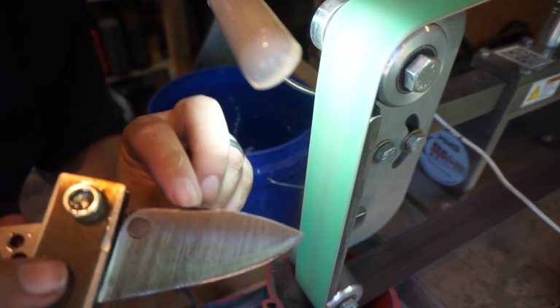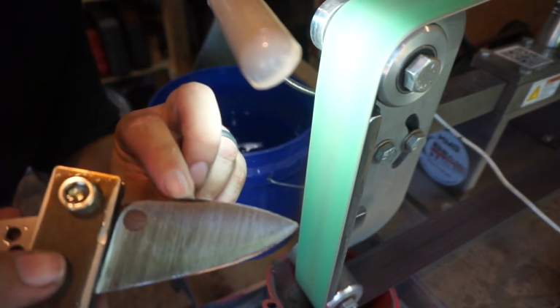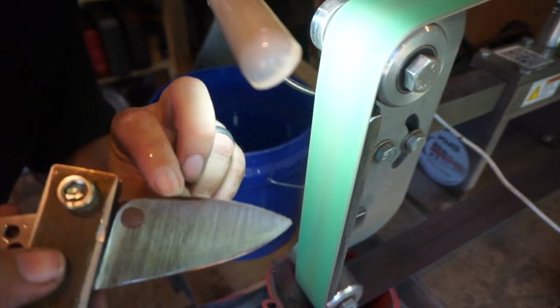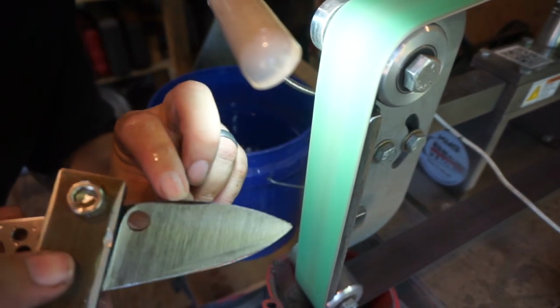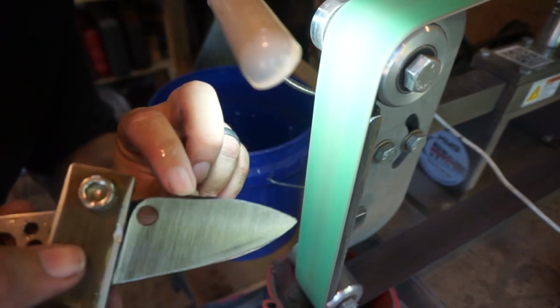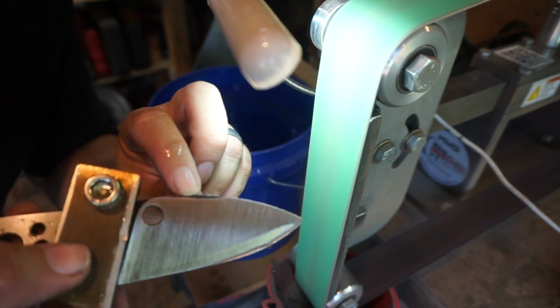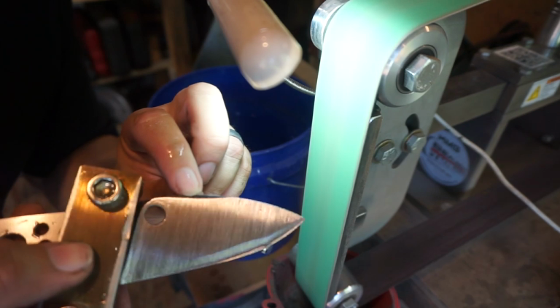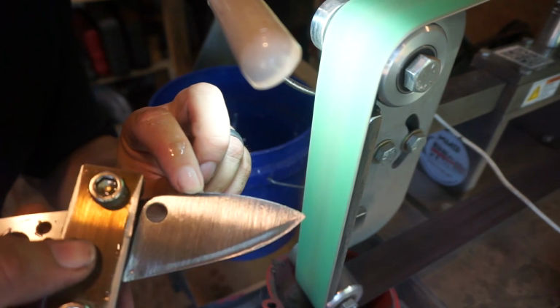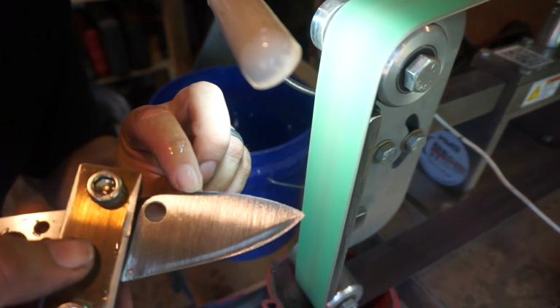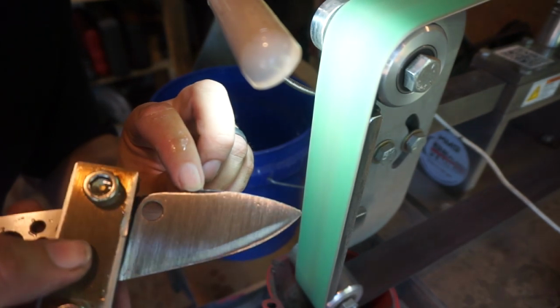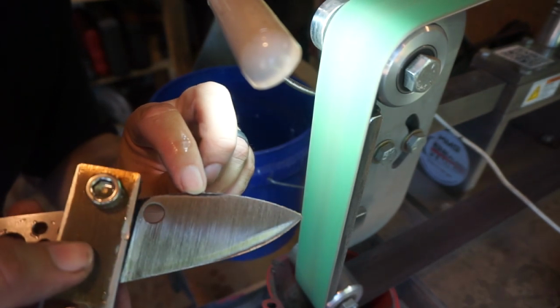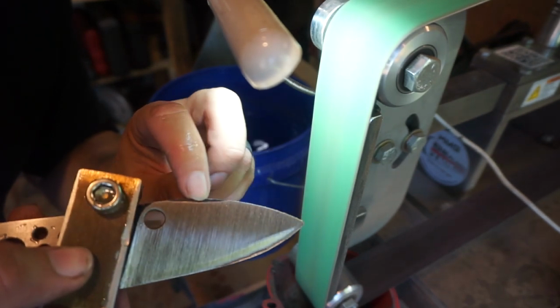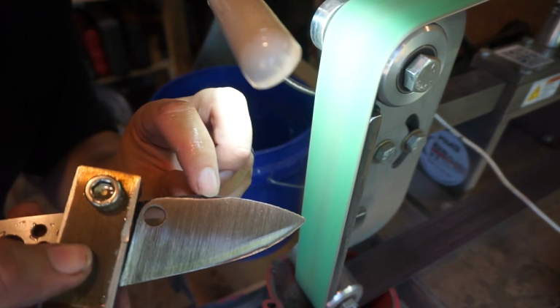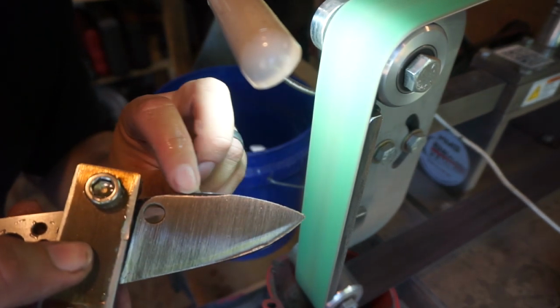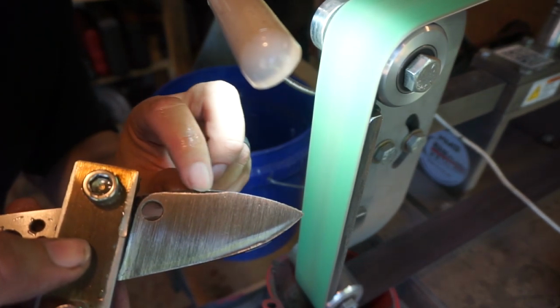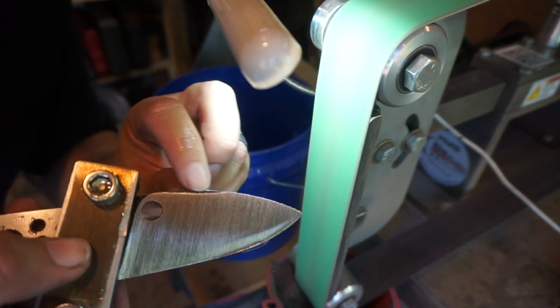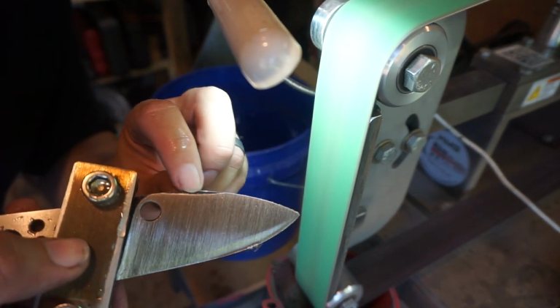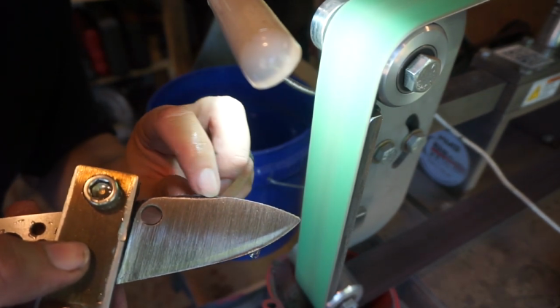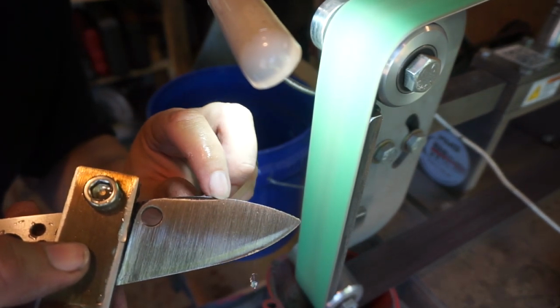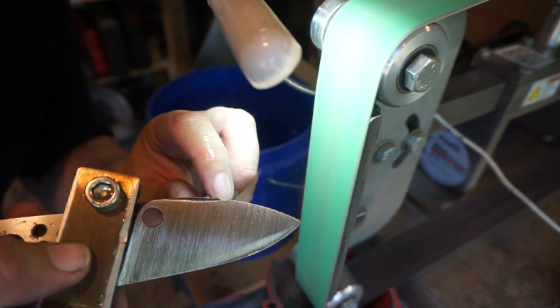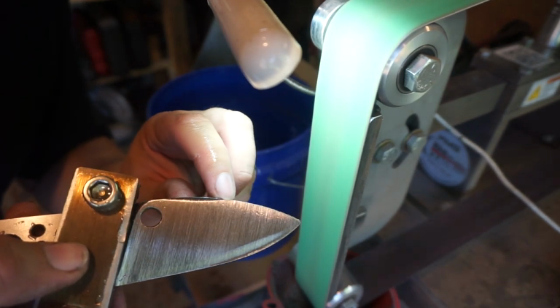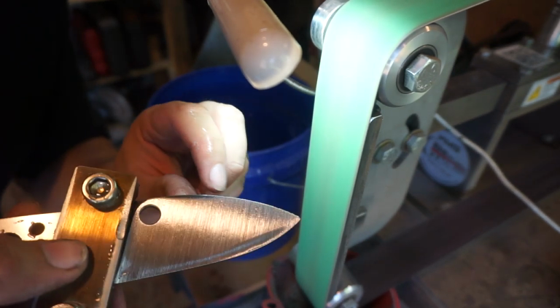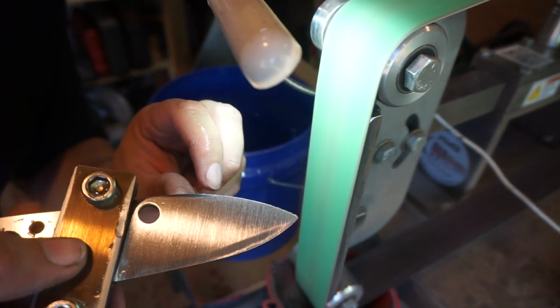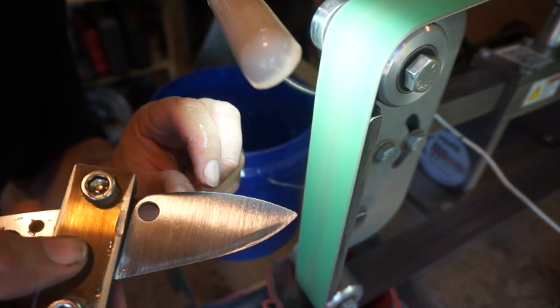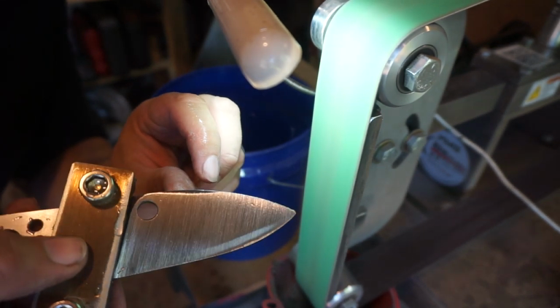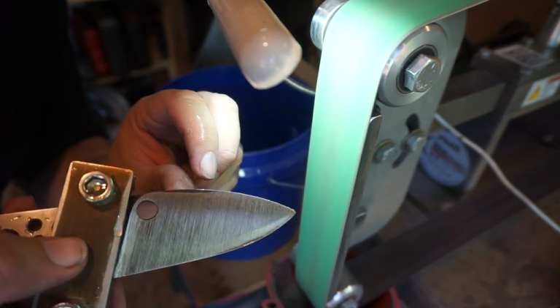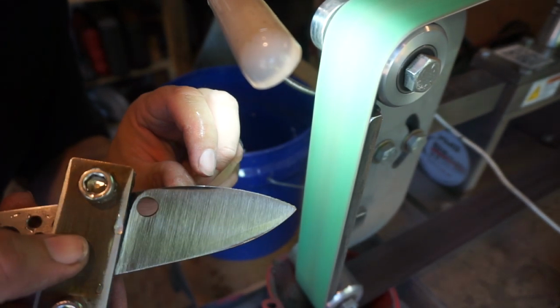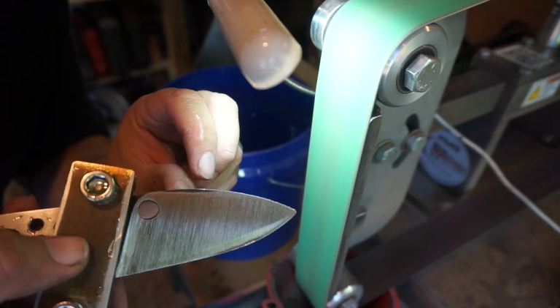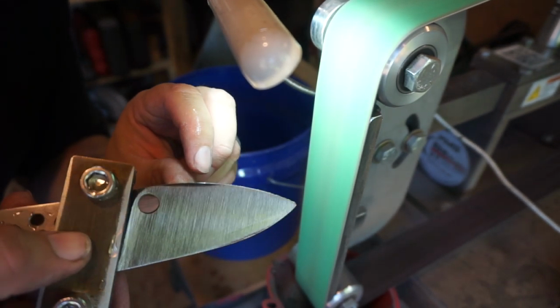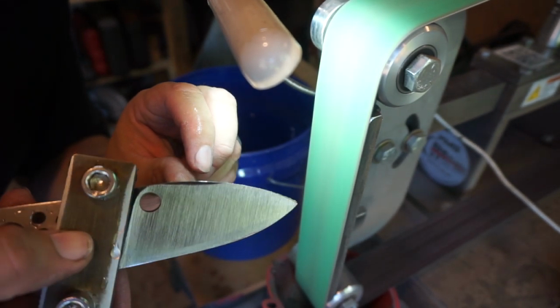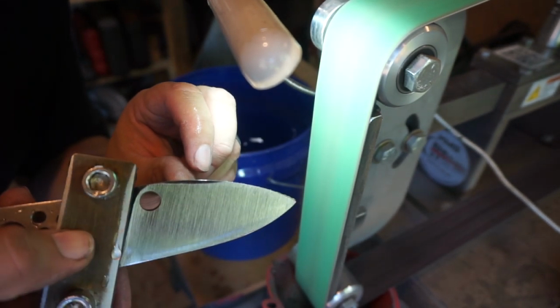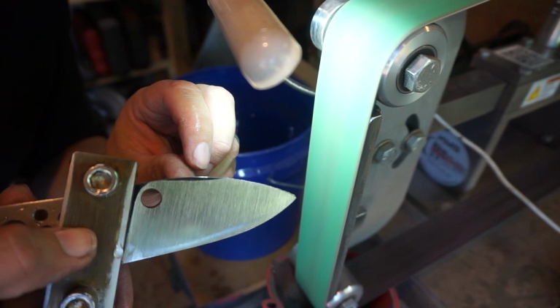That's how much I'm leaving on there because the next belts that we do will take the rest of that off.